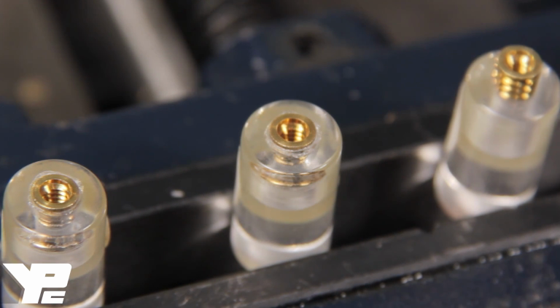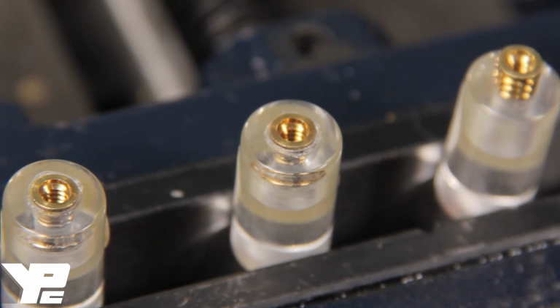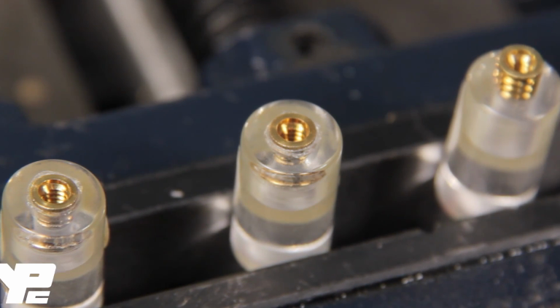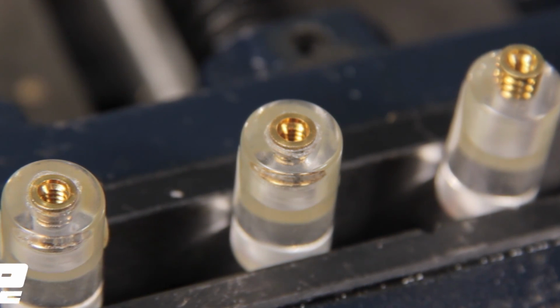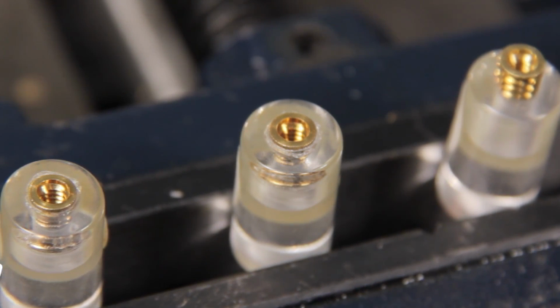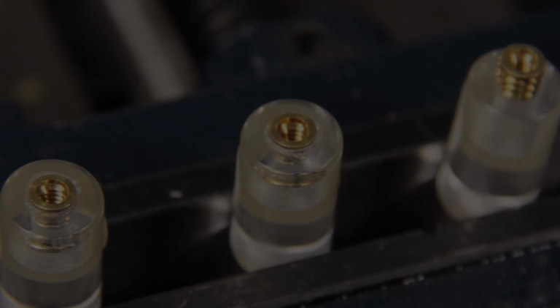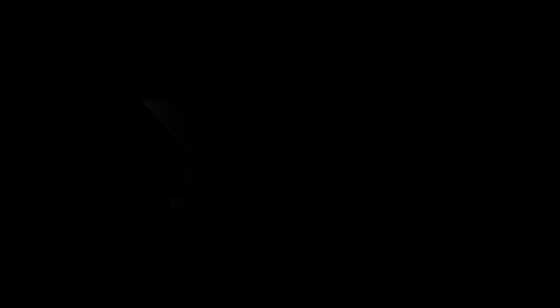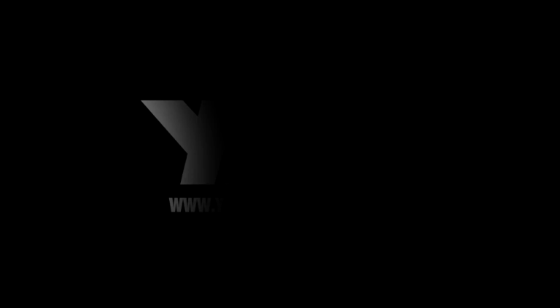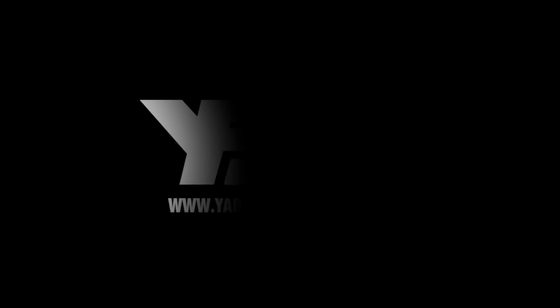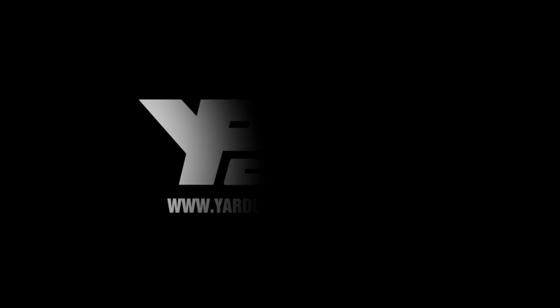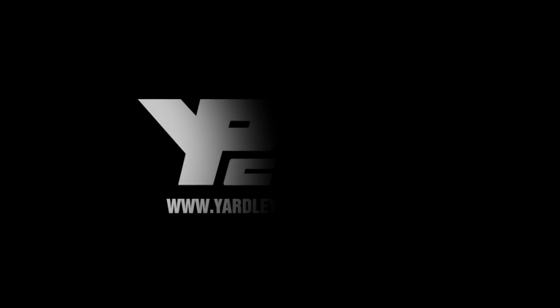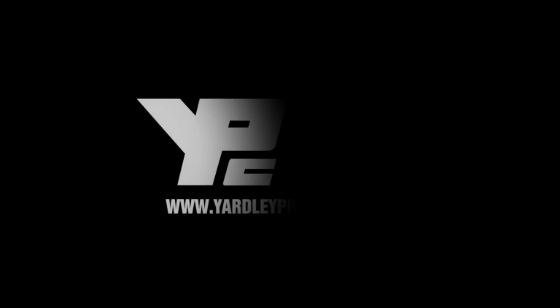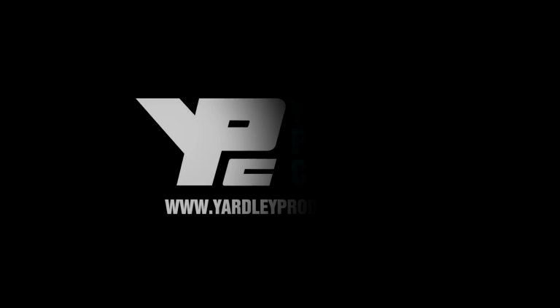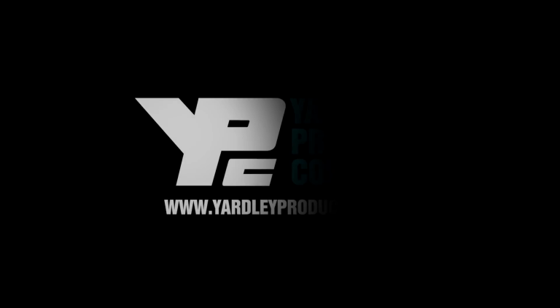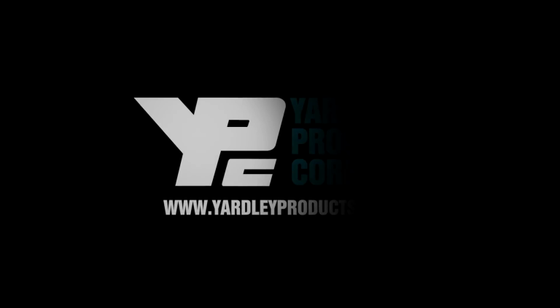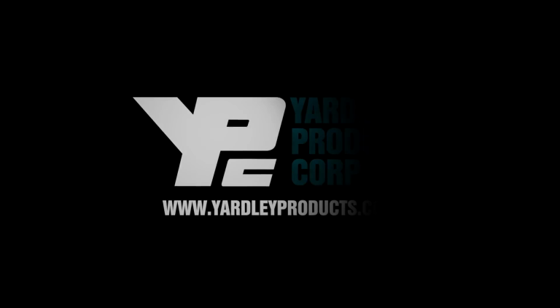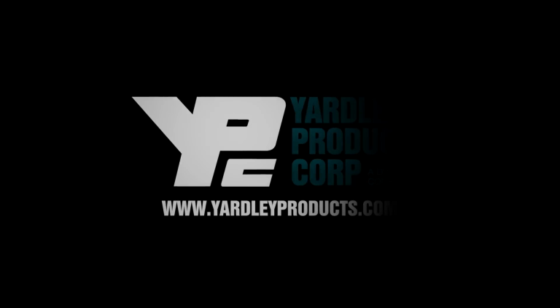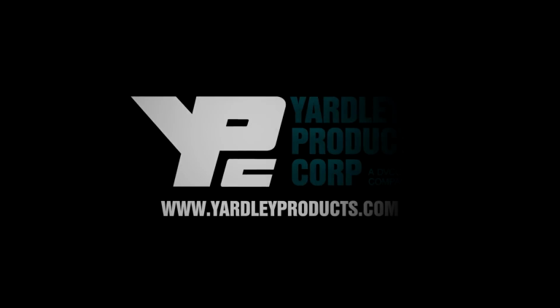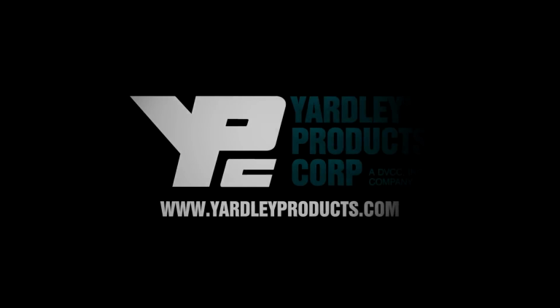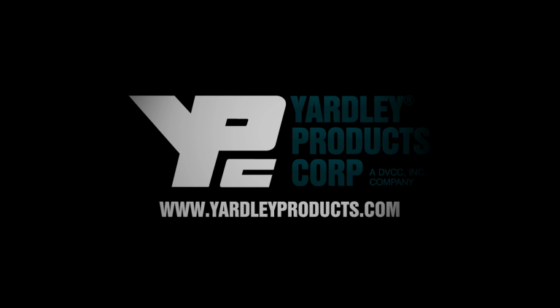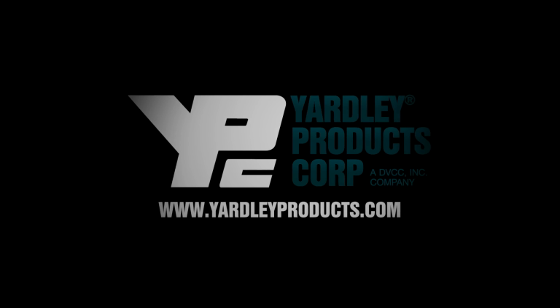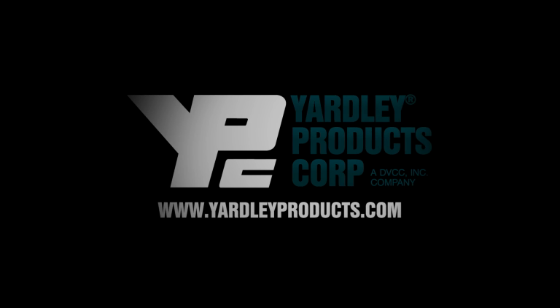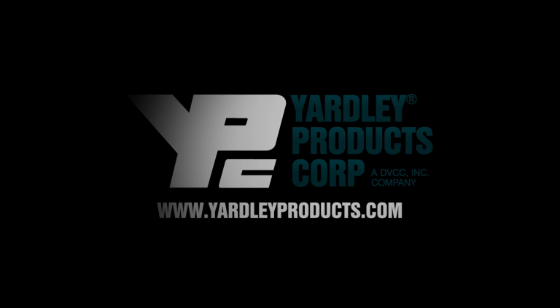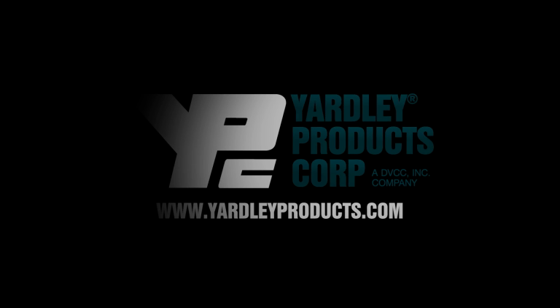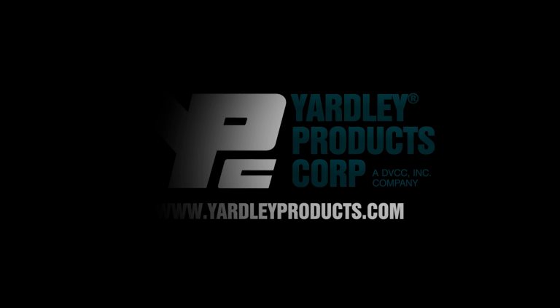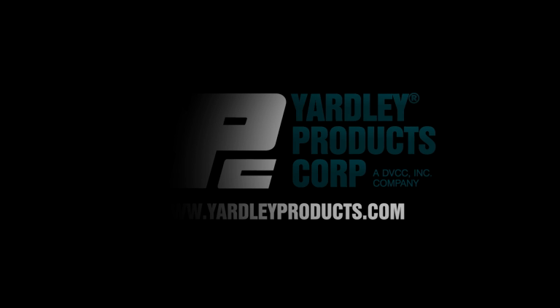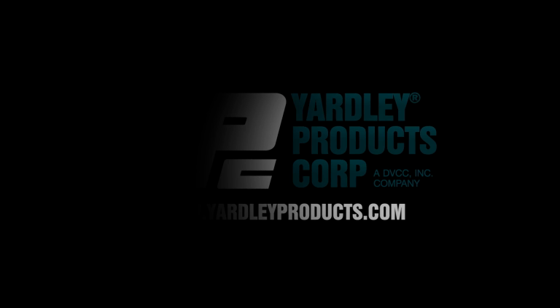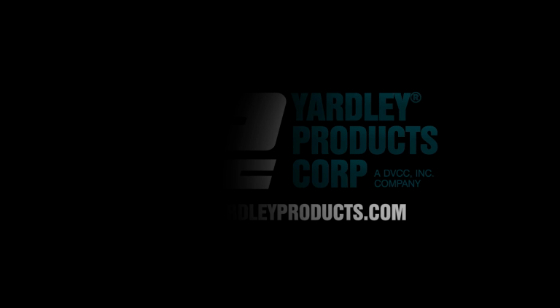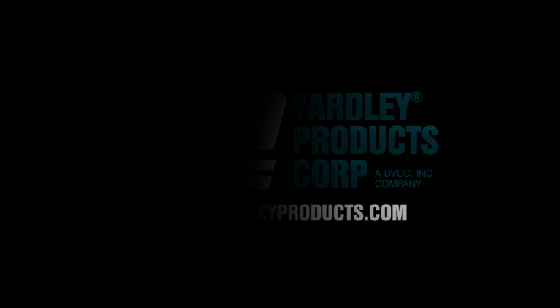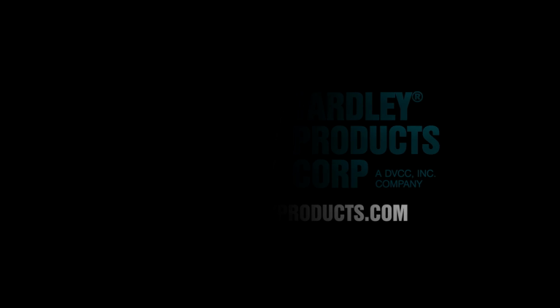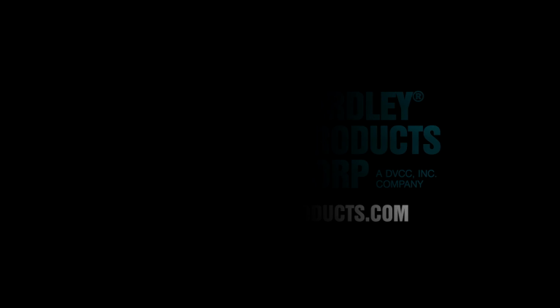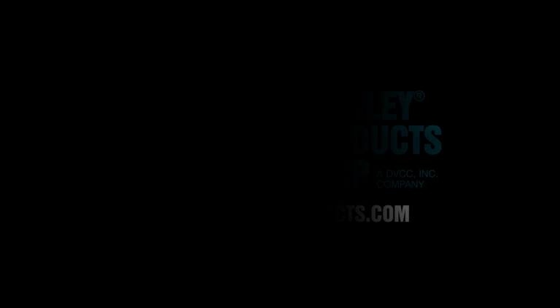To learn more, visit www.YardleyProducts.com.